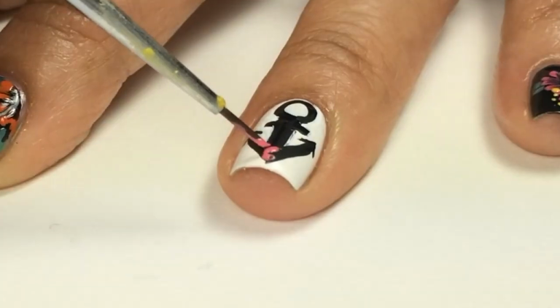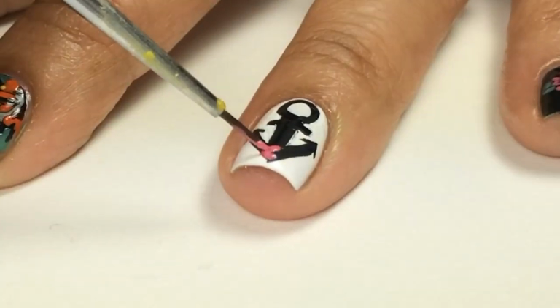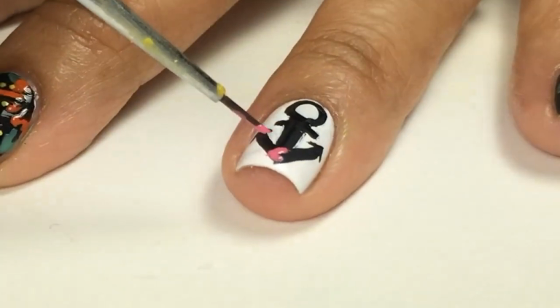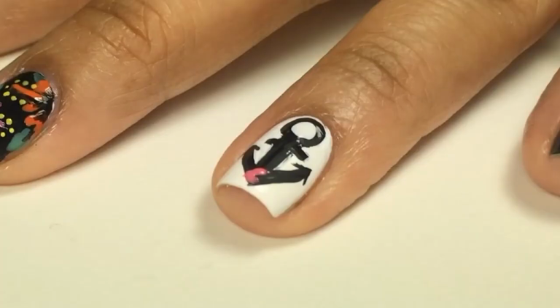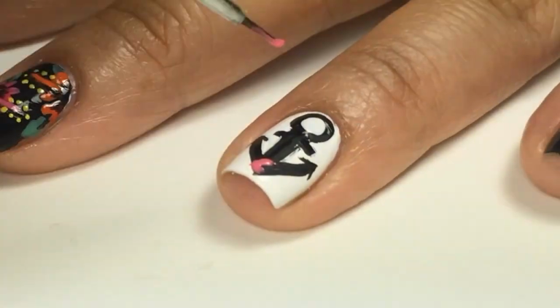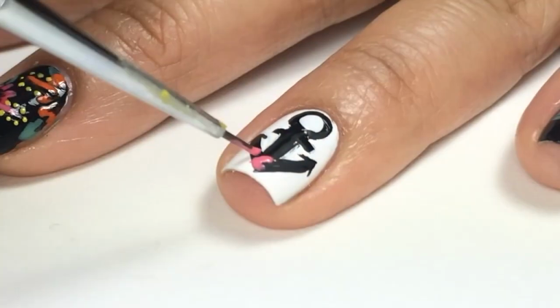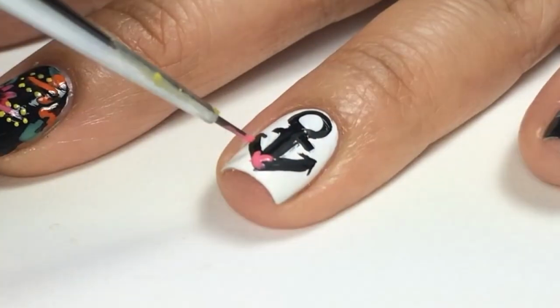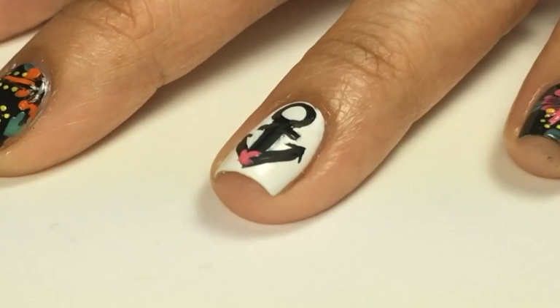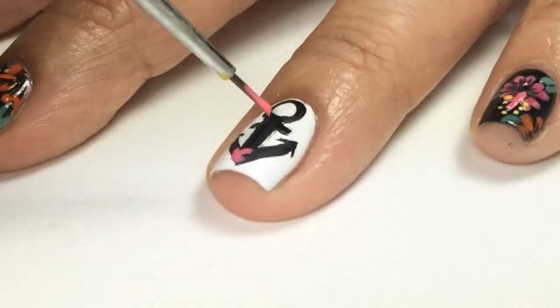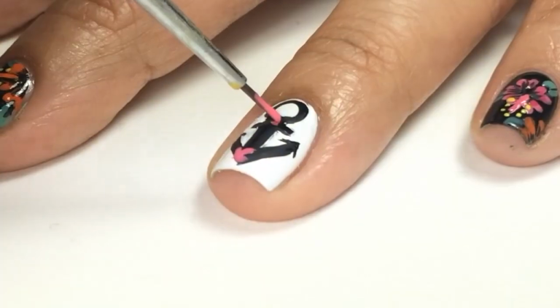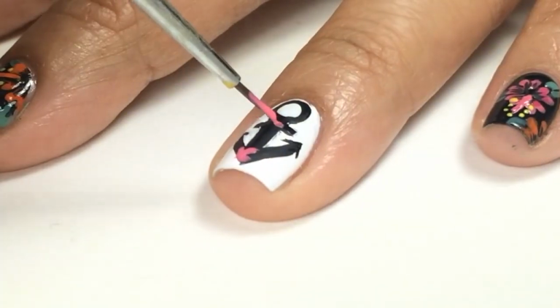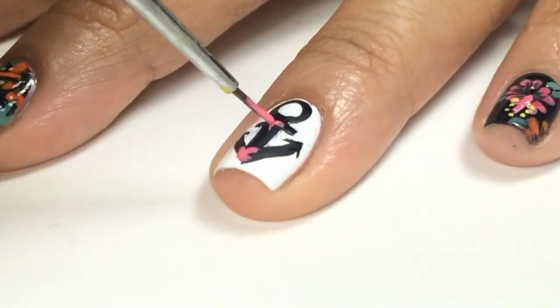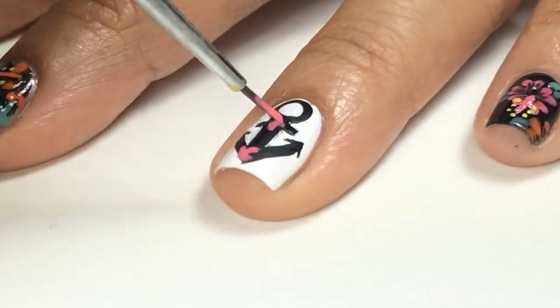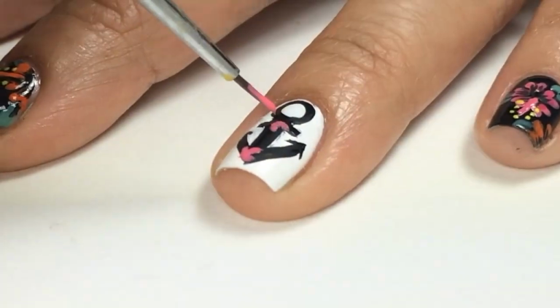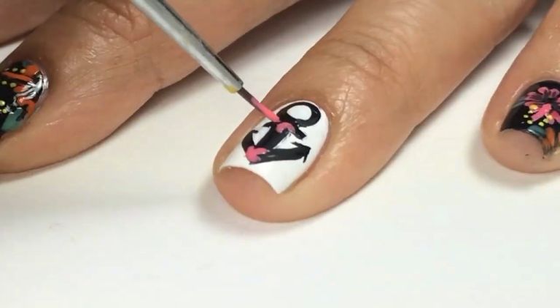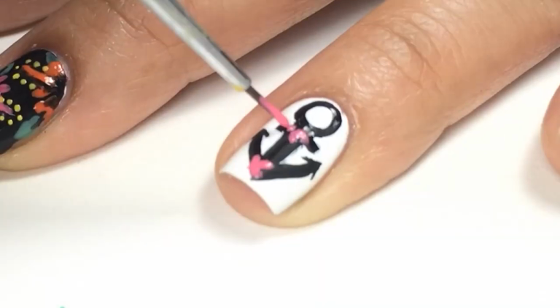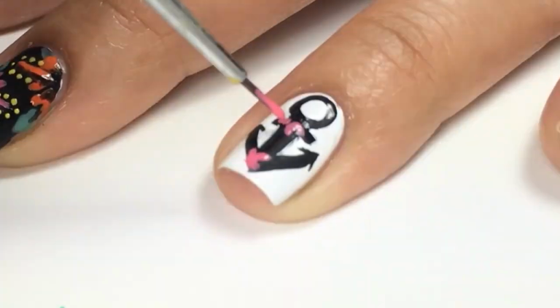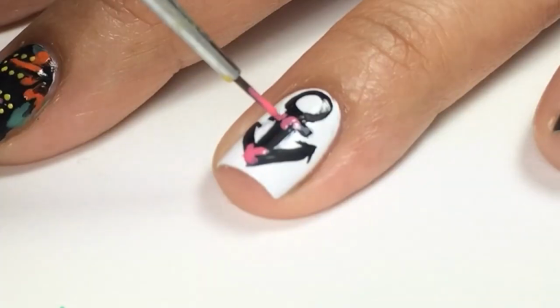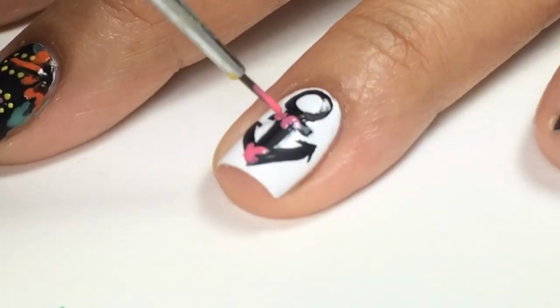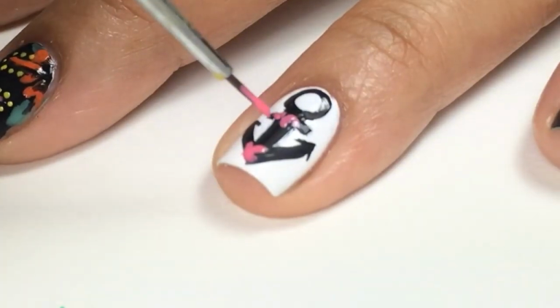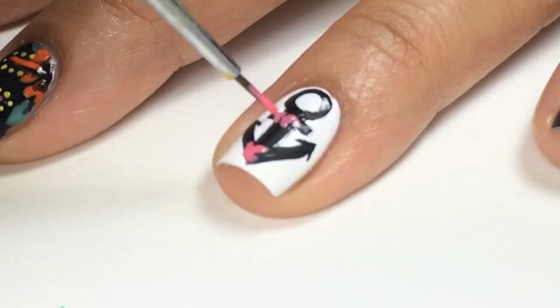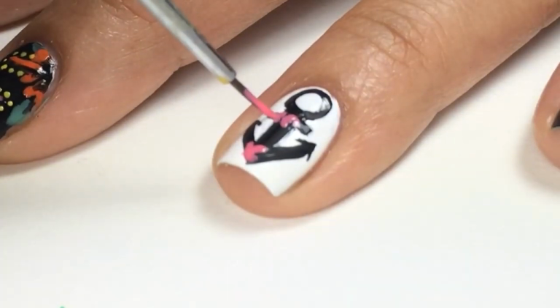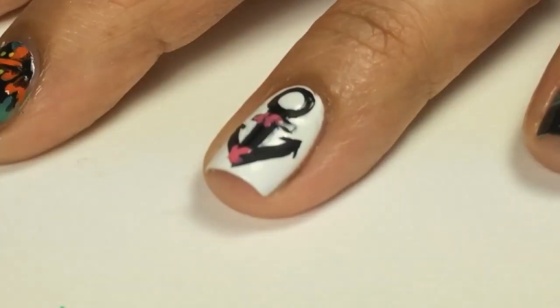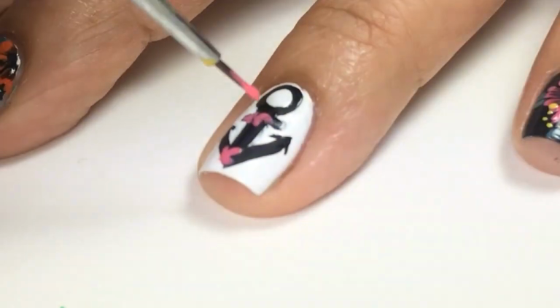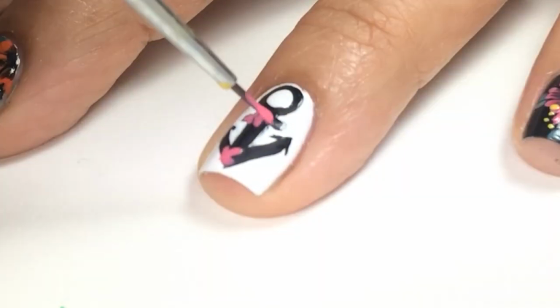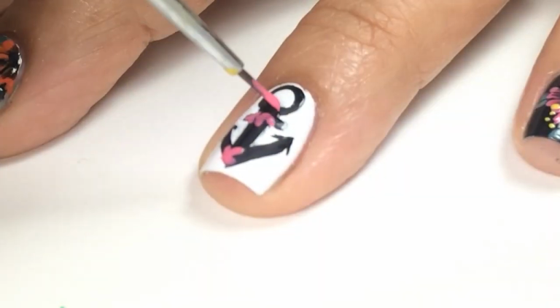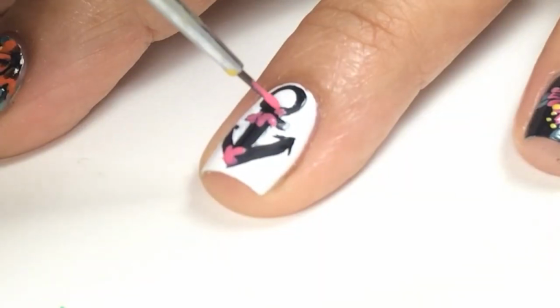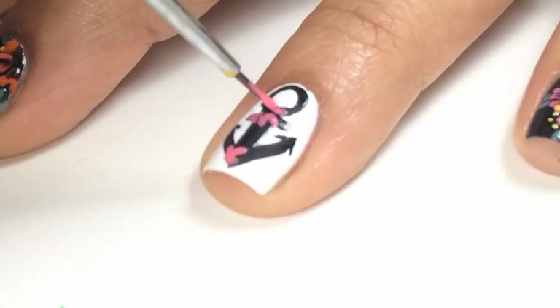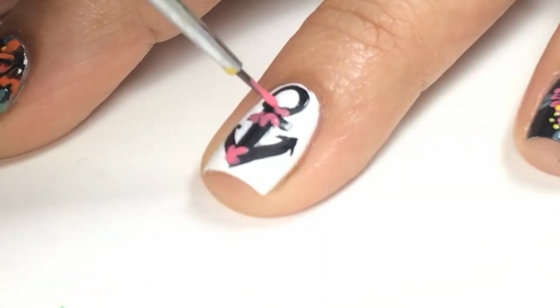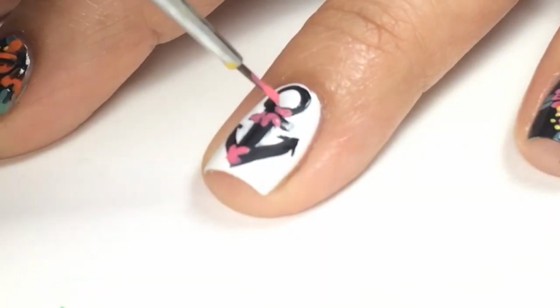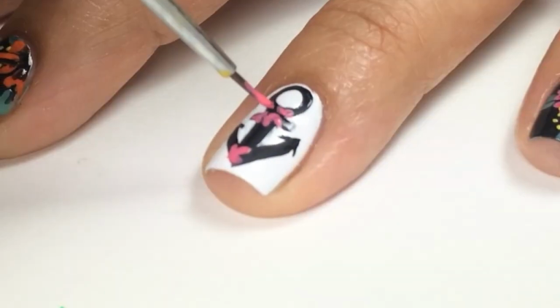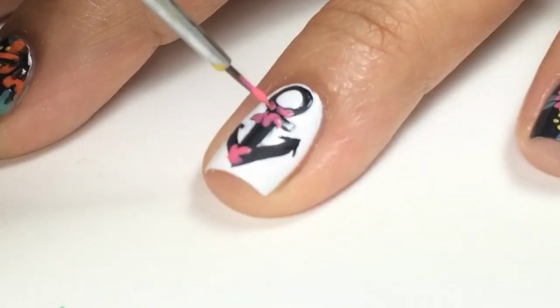Then for the flowers, again I did the same technique. It was a bit abstract but still turned out very nicely.